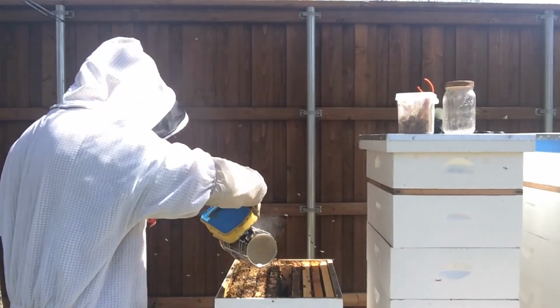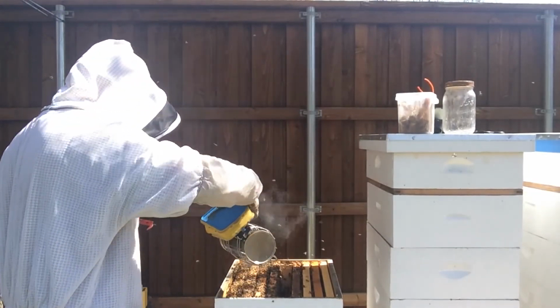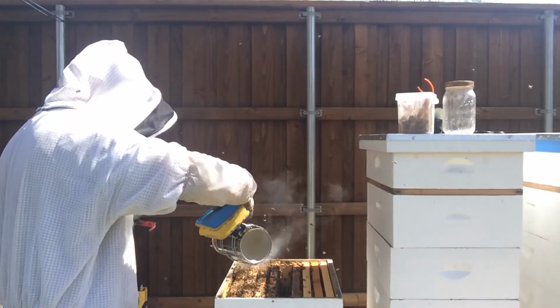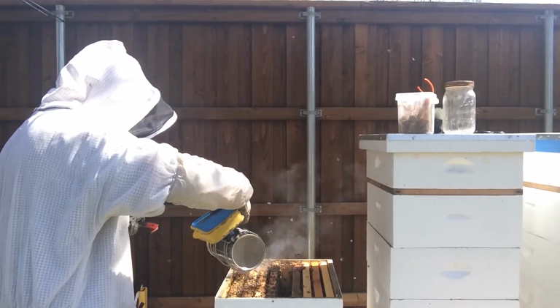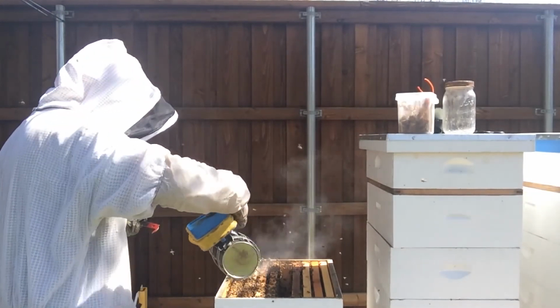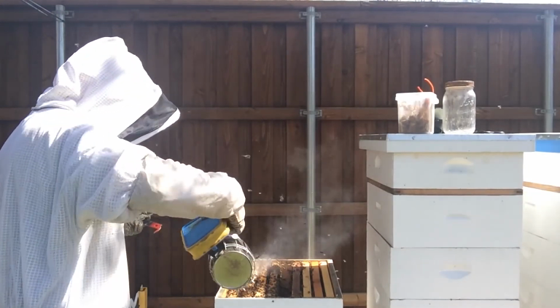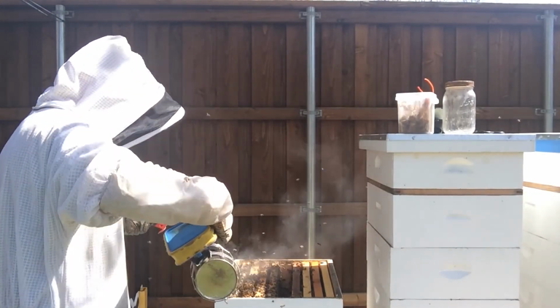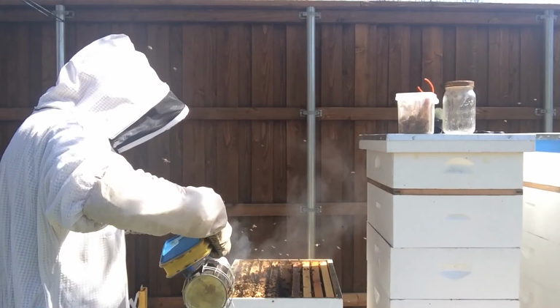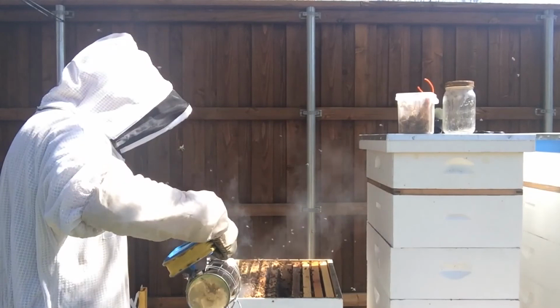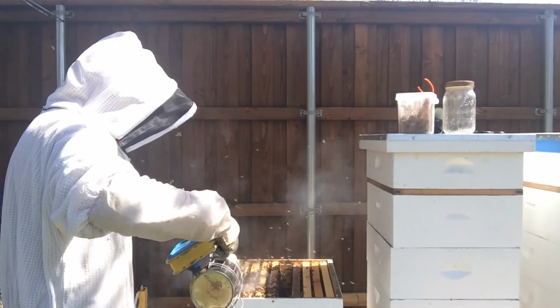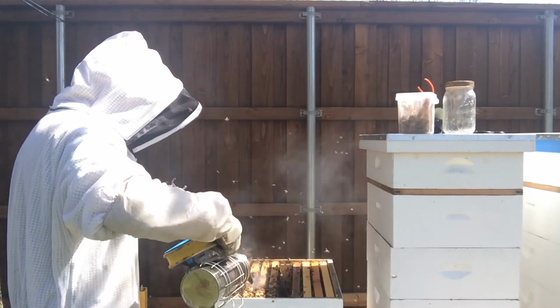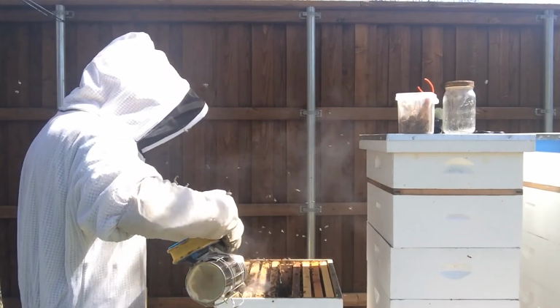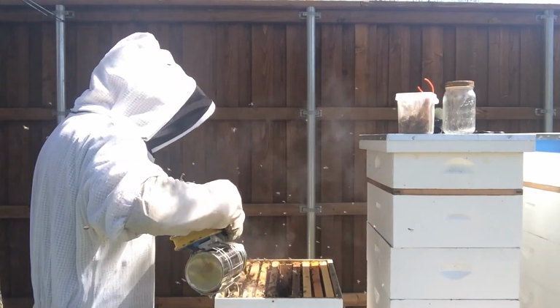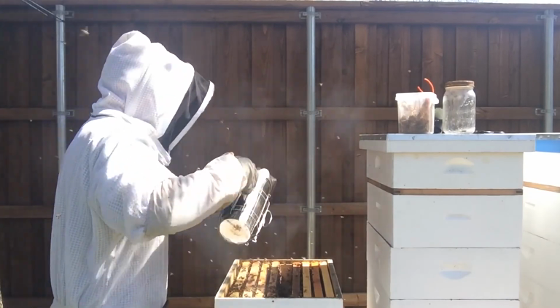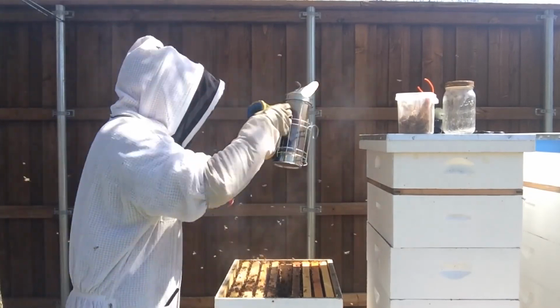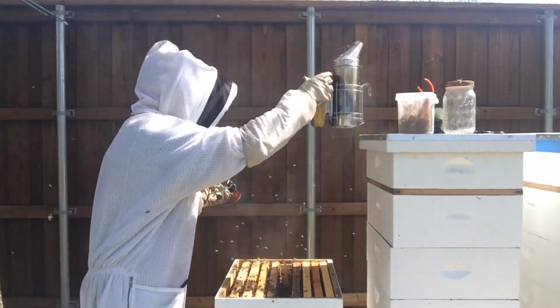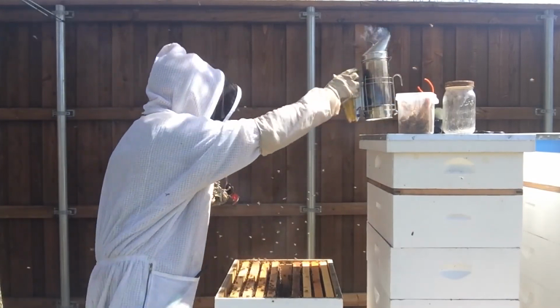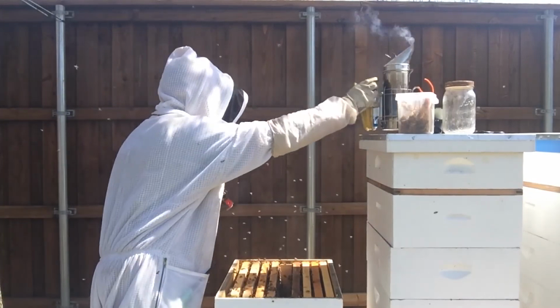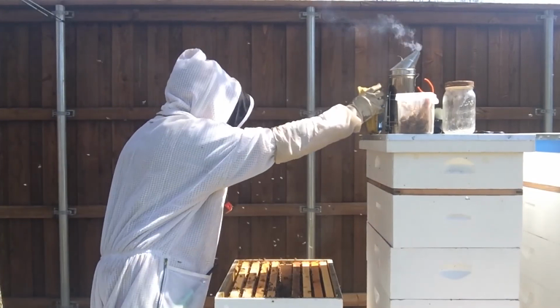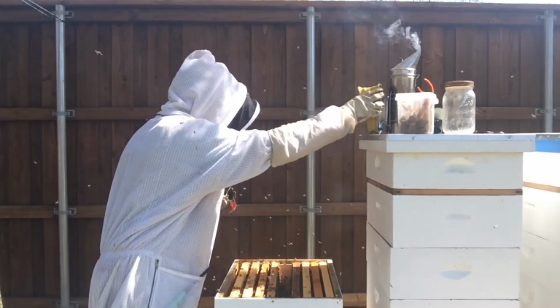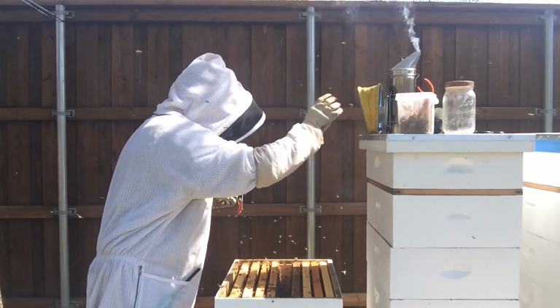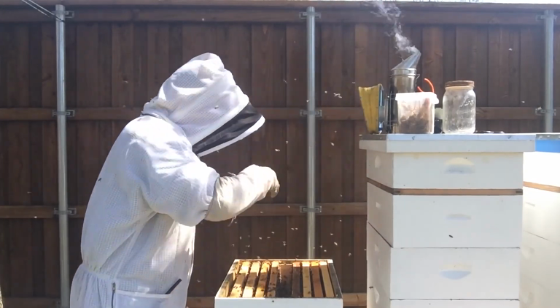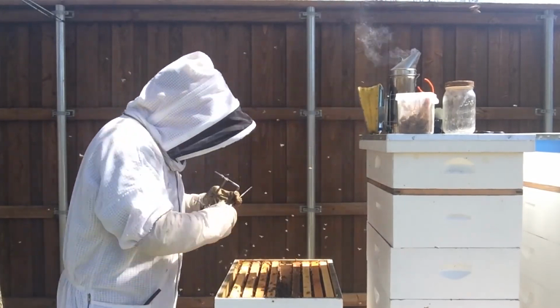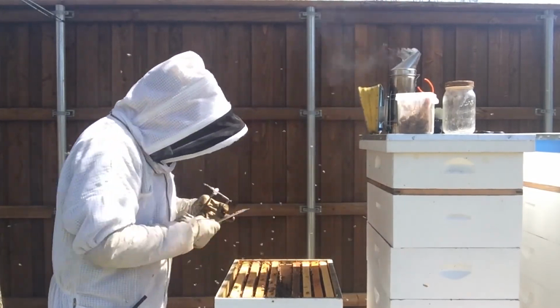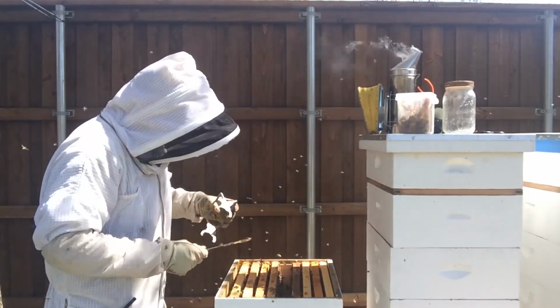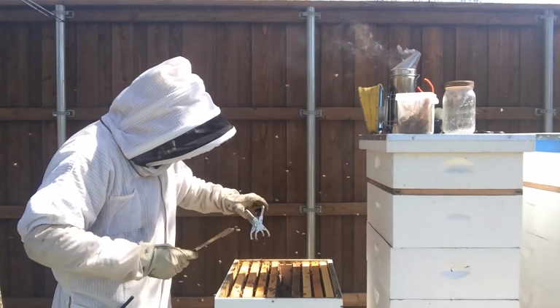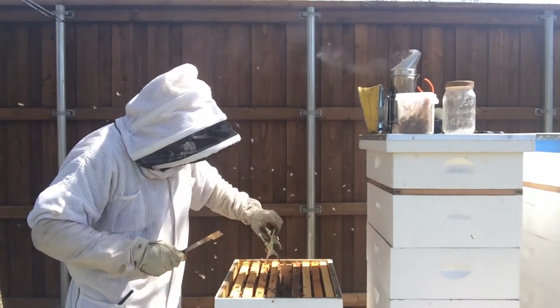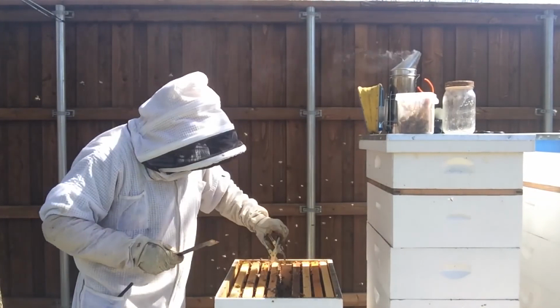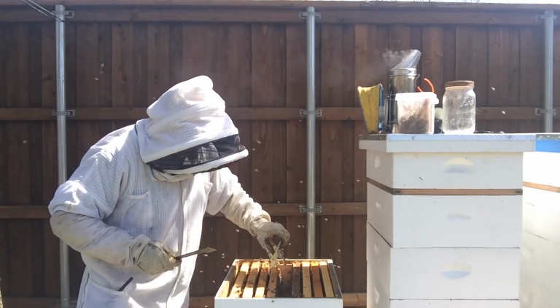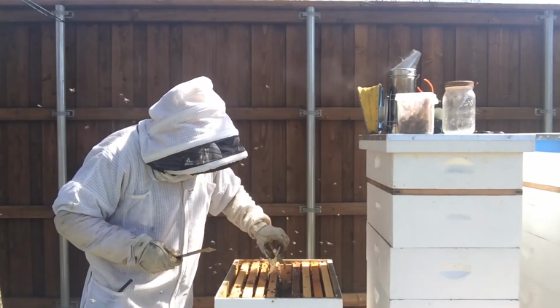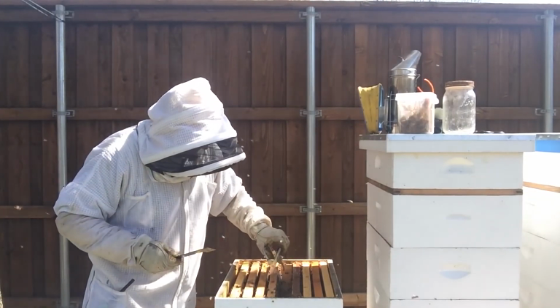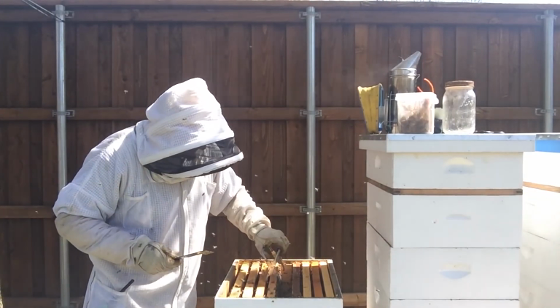Trying to clear out a spot for the frame grabber so I don't smoosh any bees.